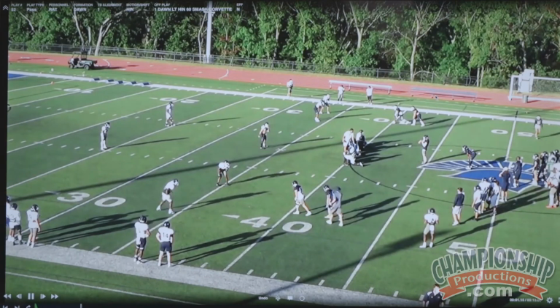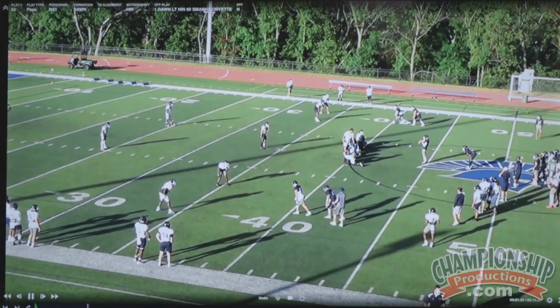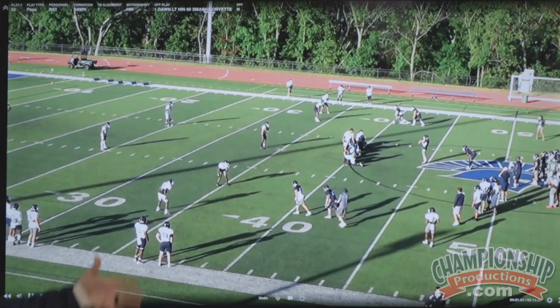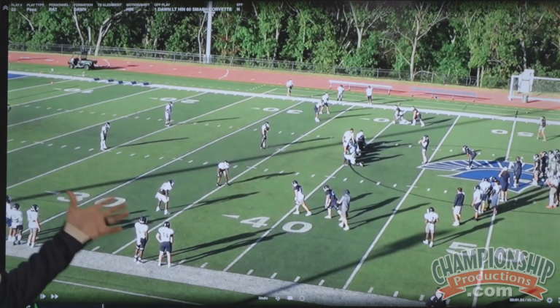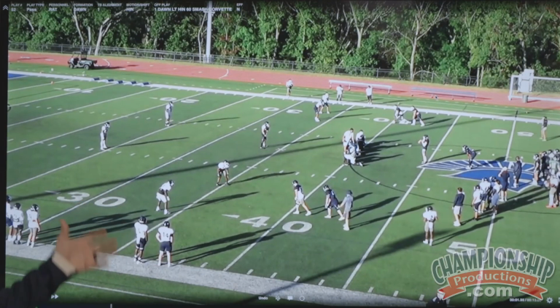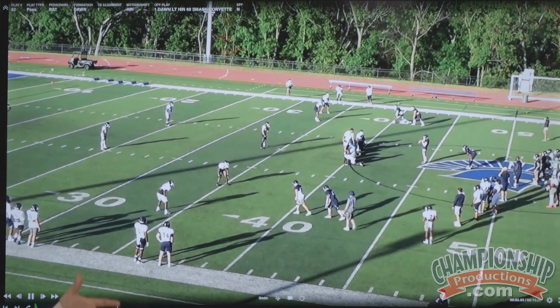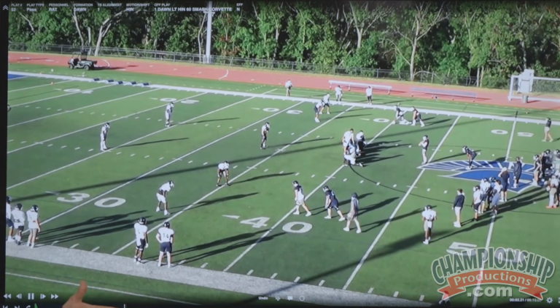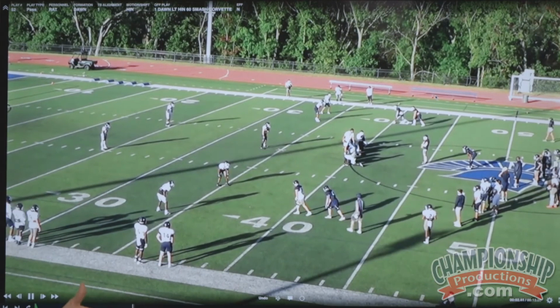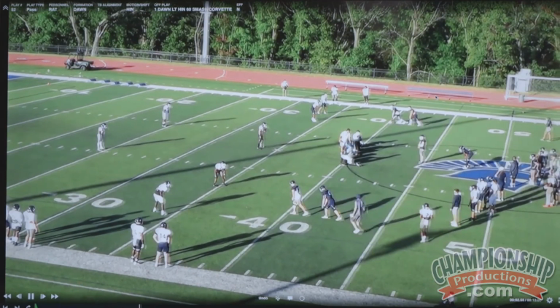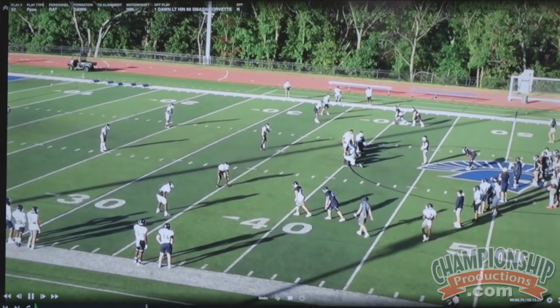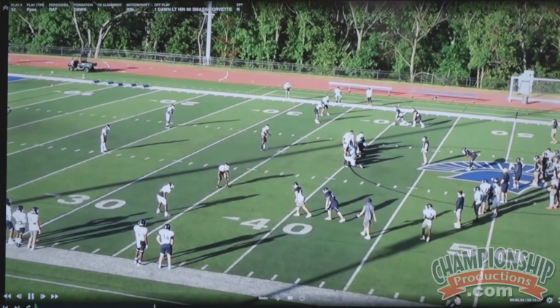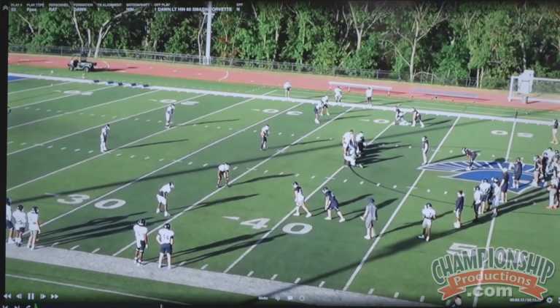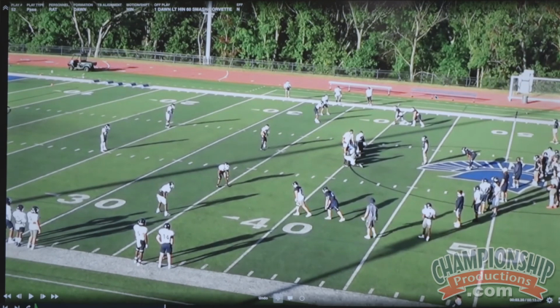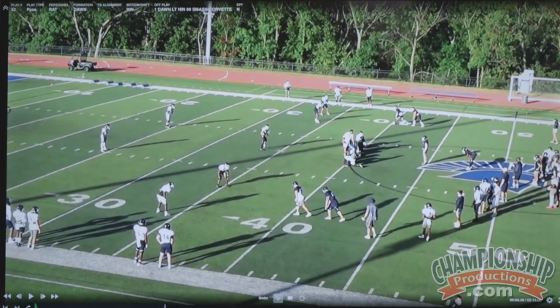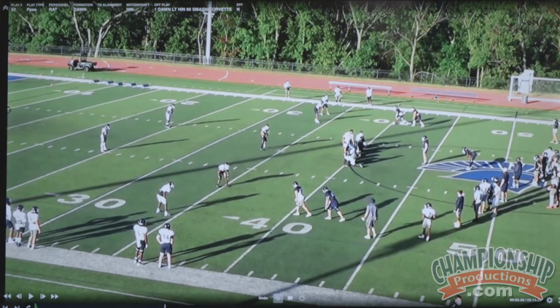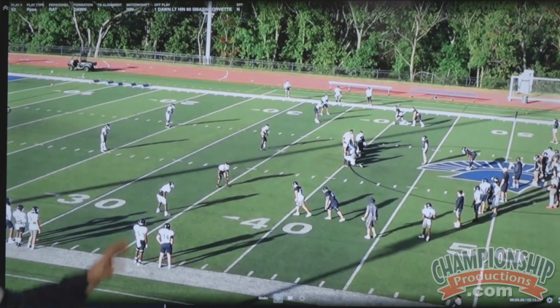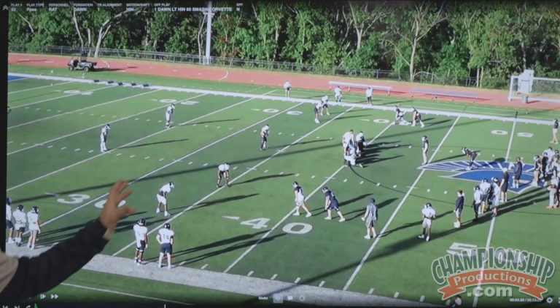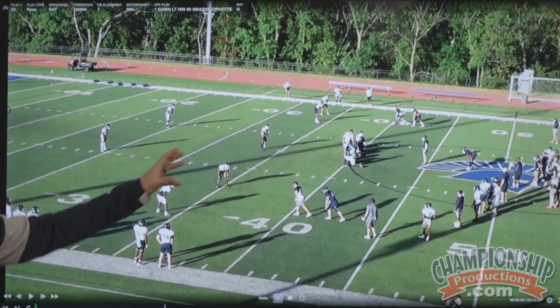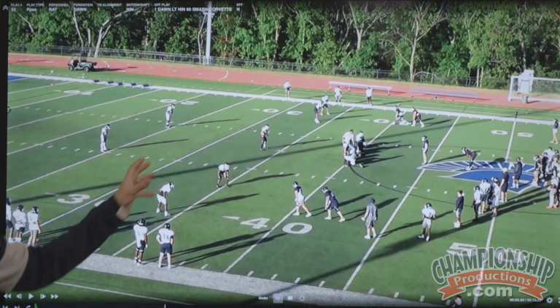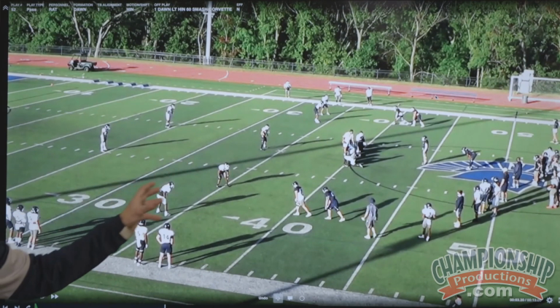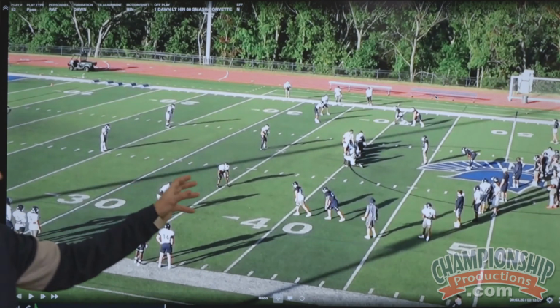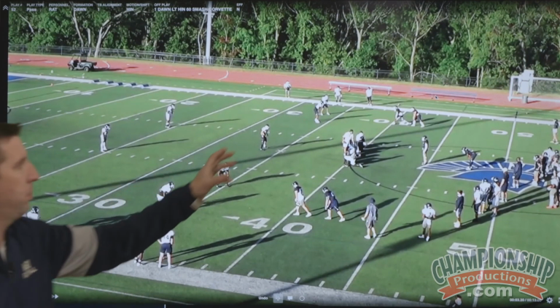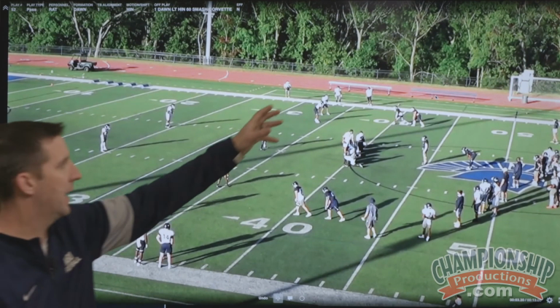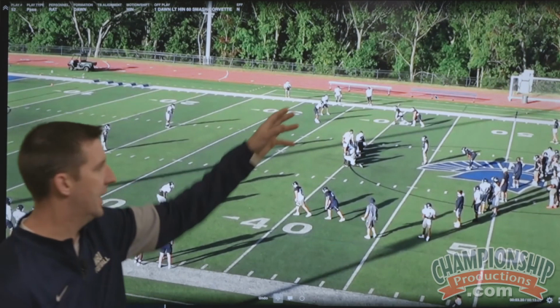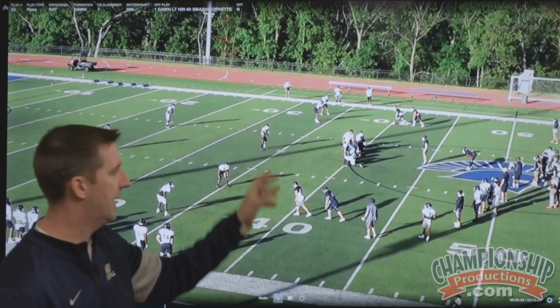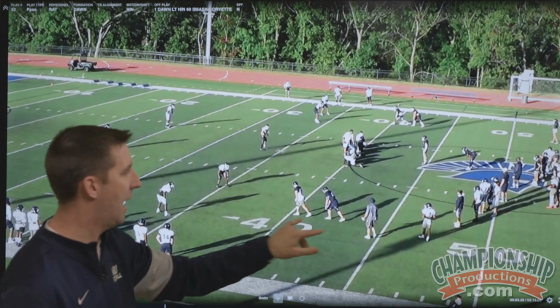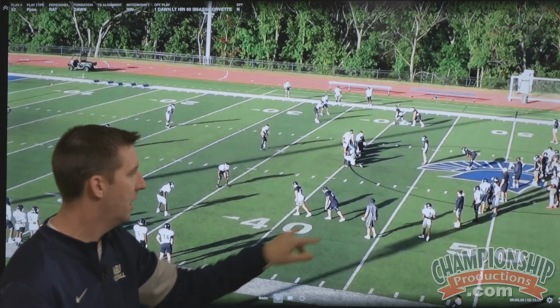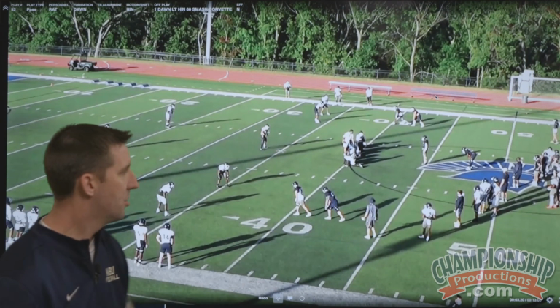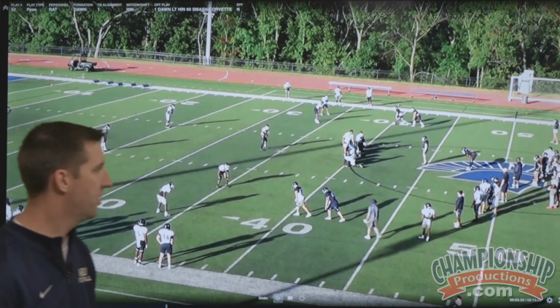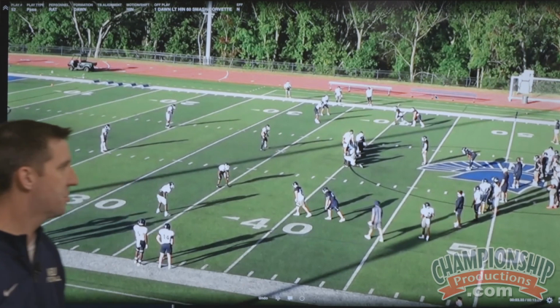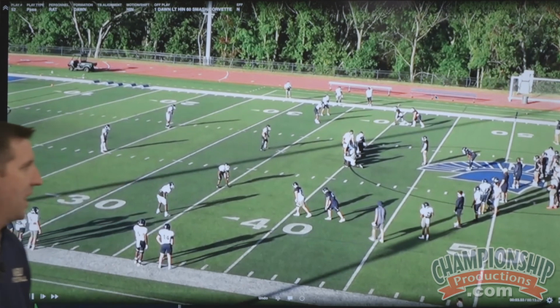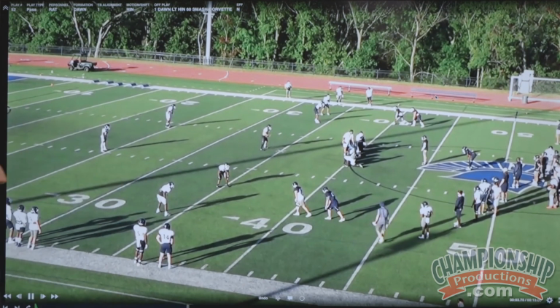Here it is in a 7-on-7 situation. Both sides are playing in and out to the stack.